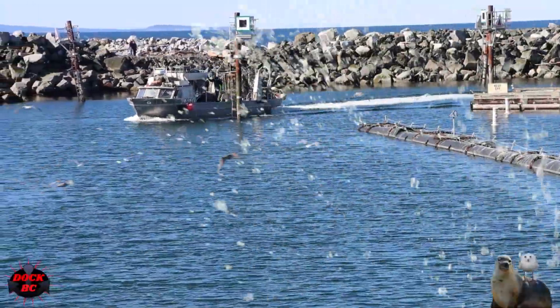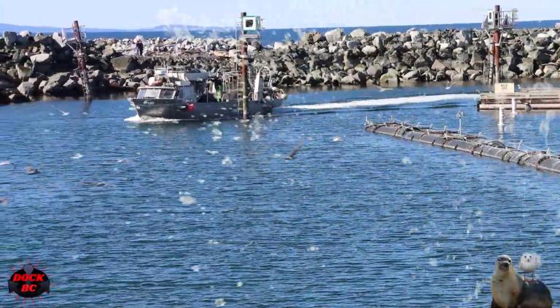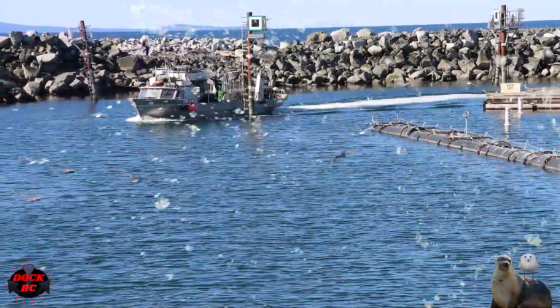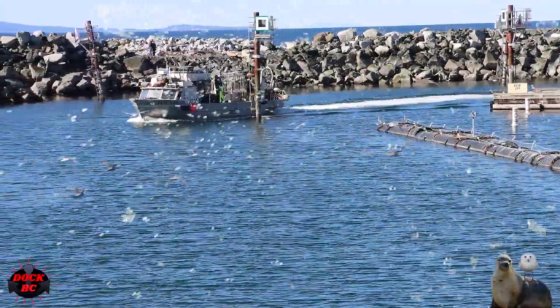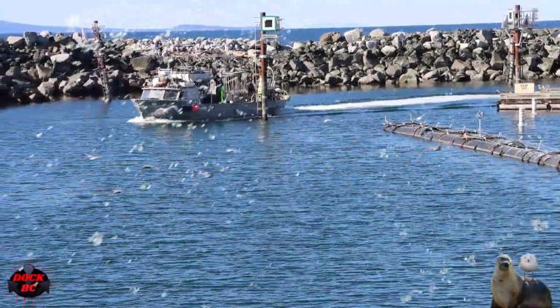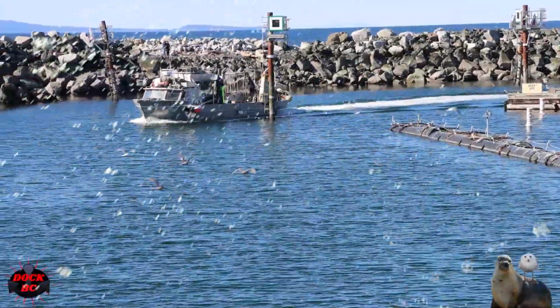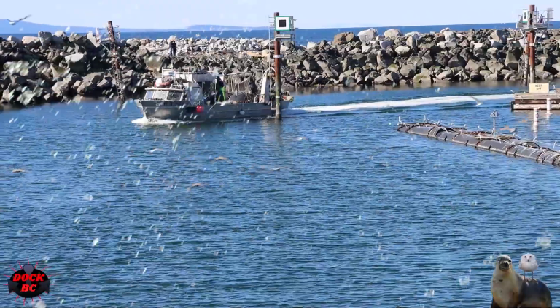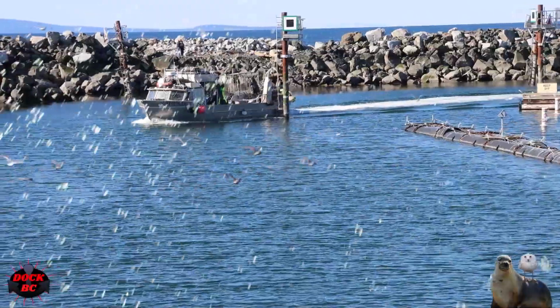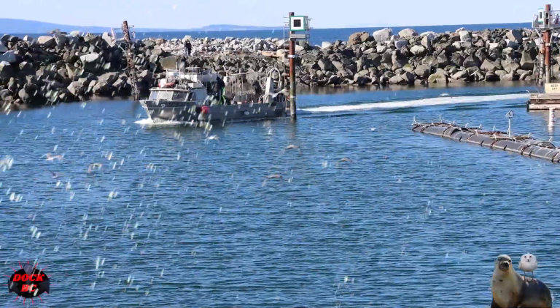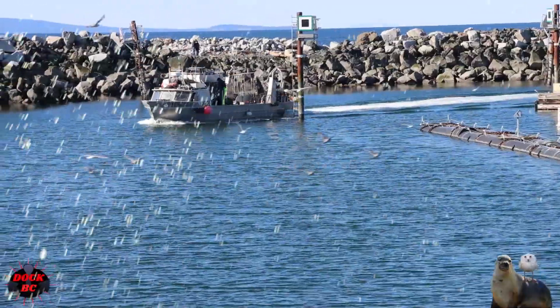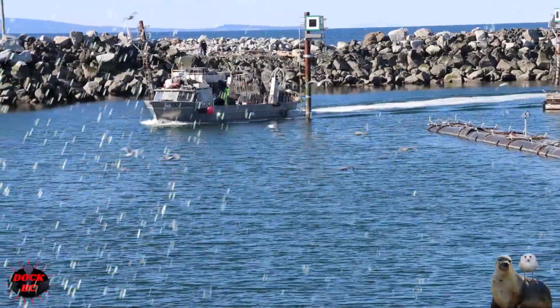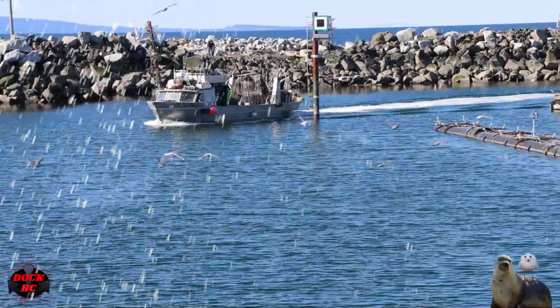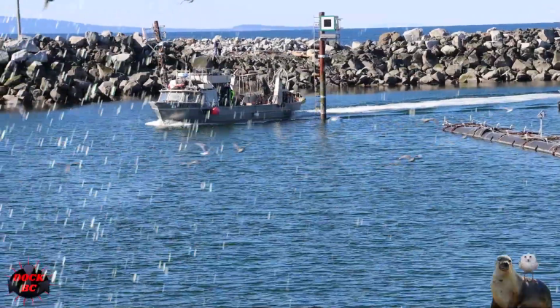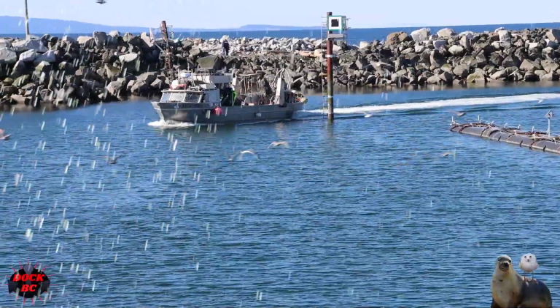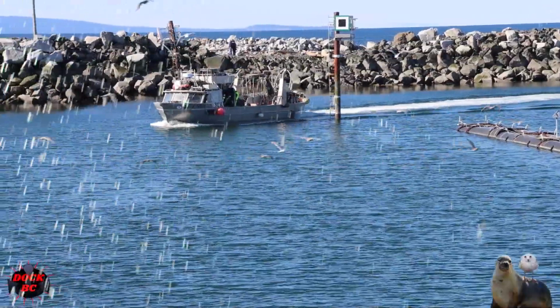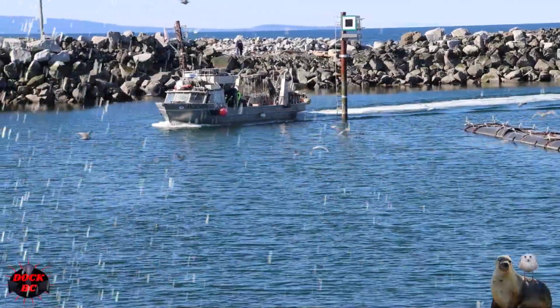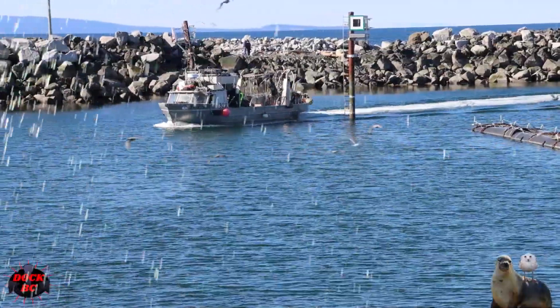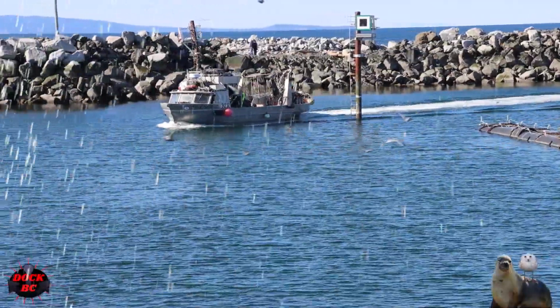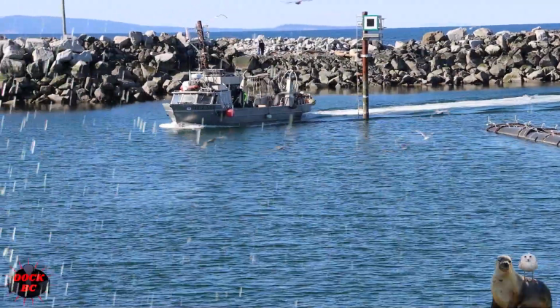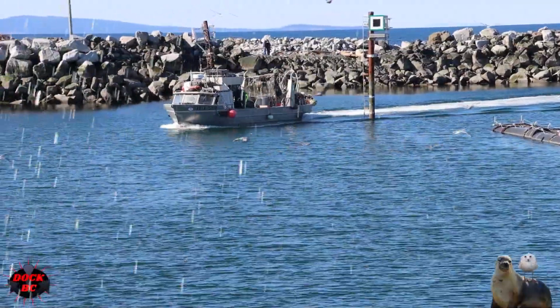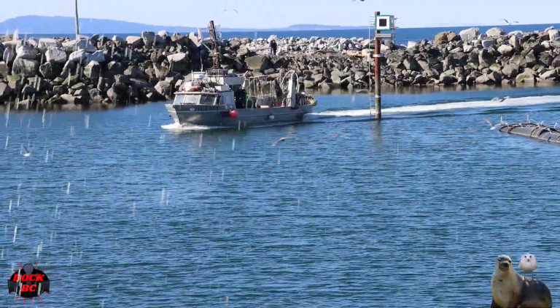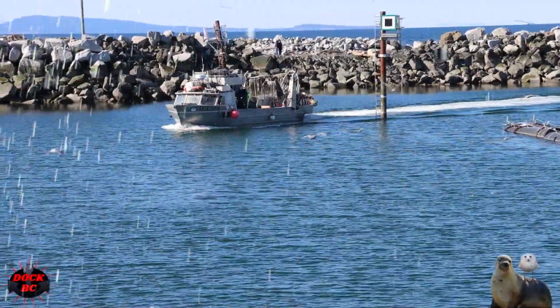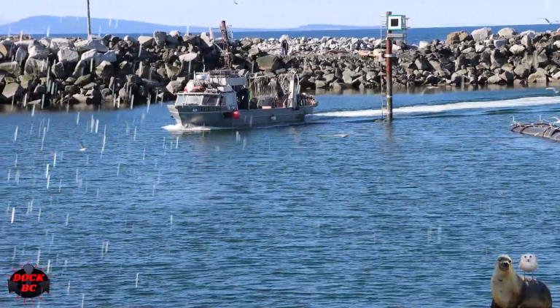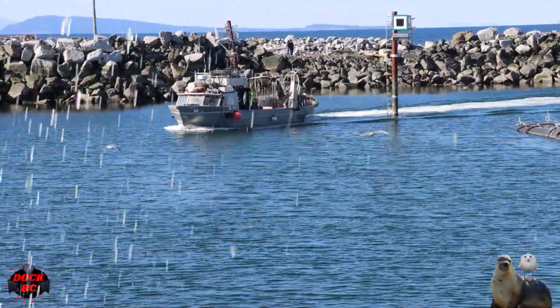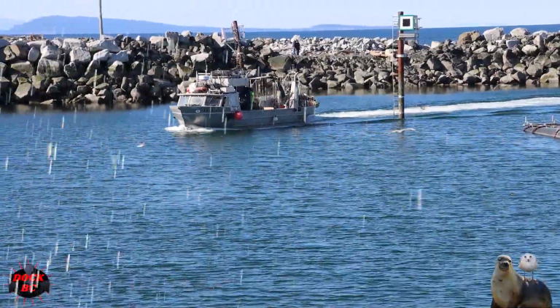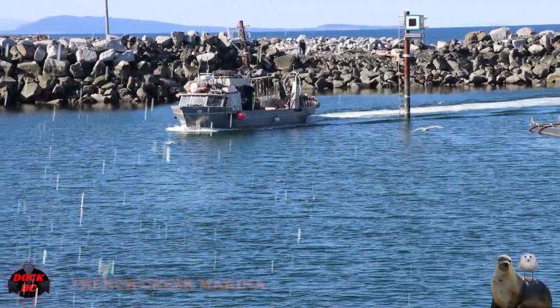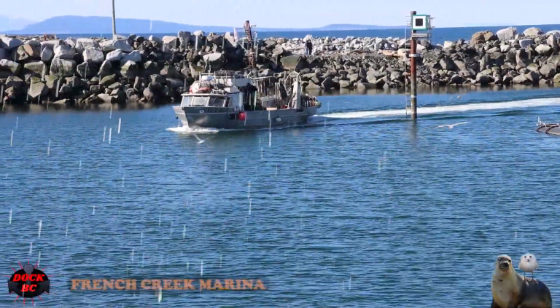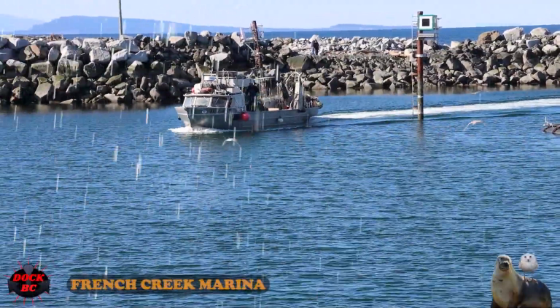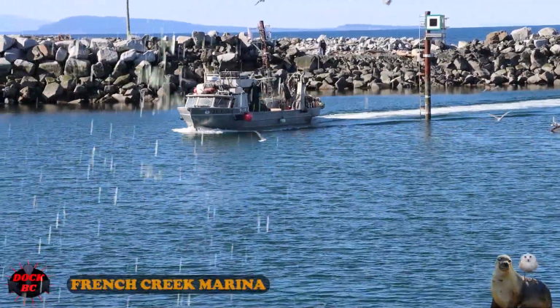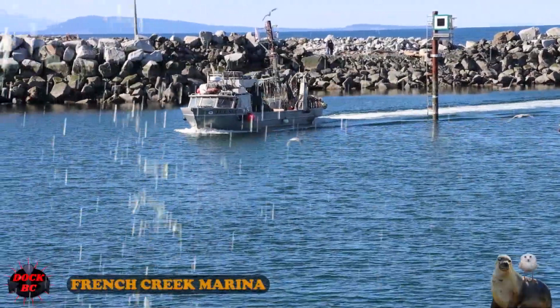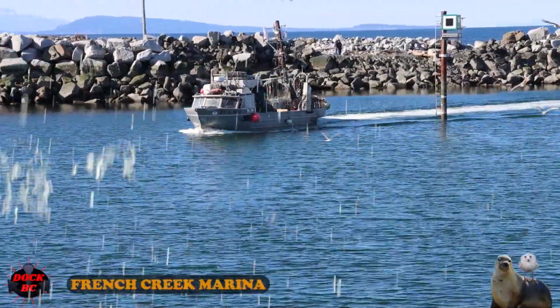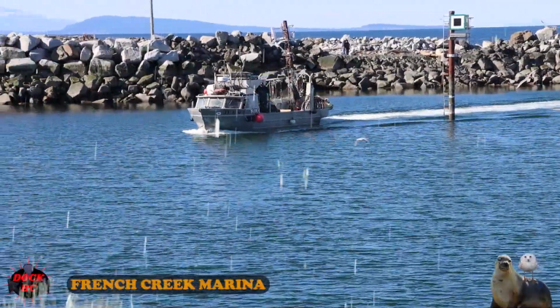Hello everybody, I'm Casey from DocBase. We're back at the French Creek Marina.